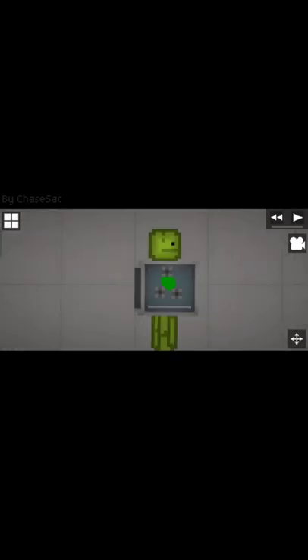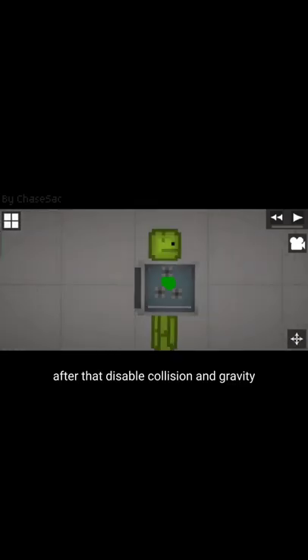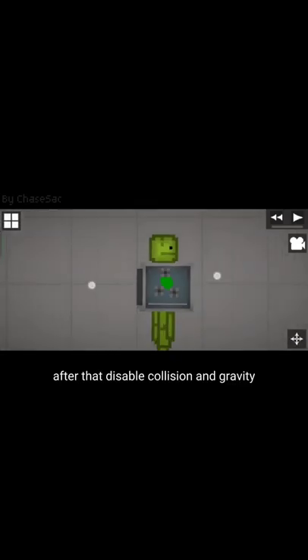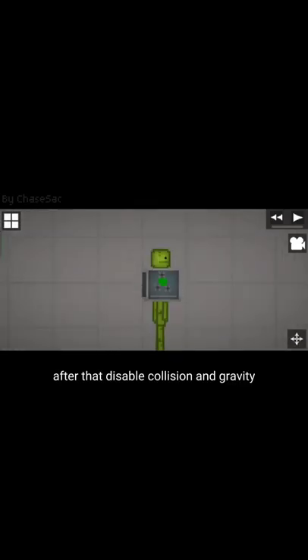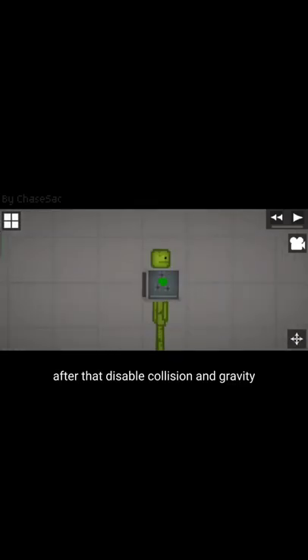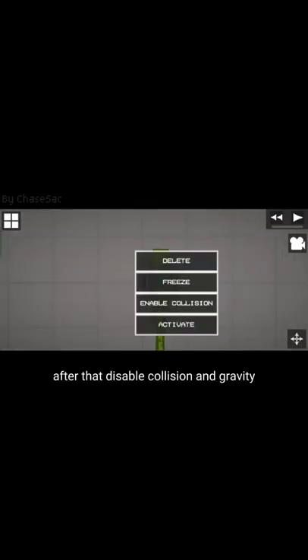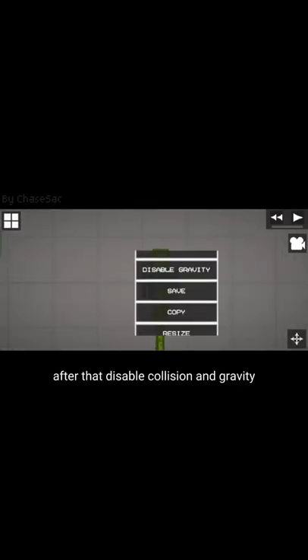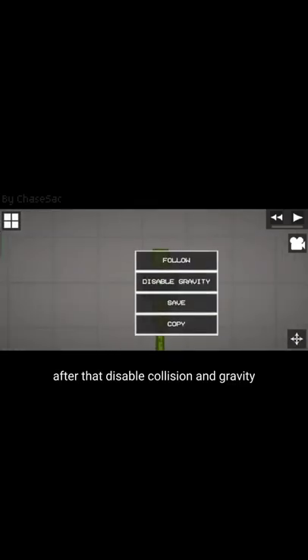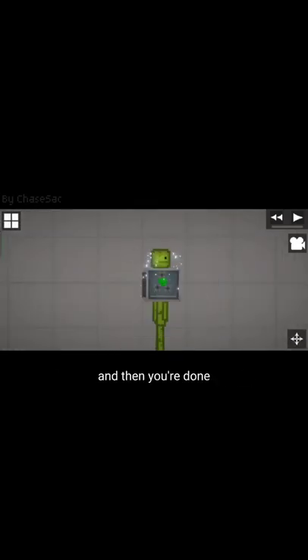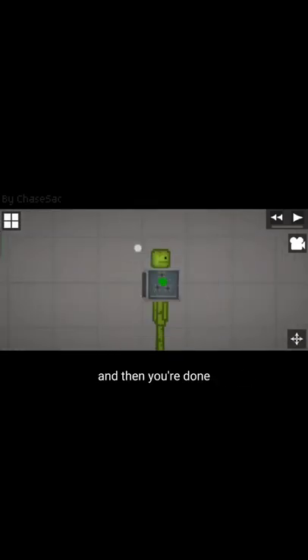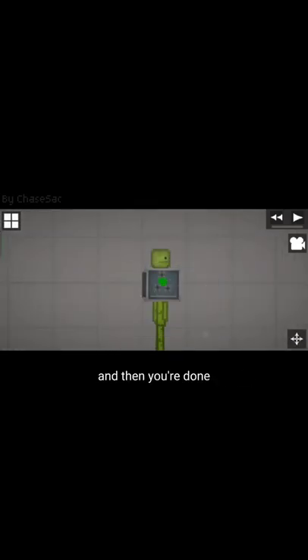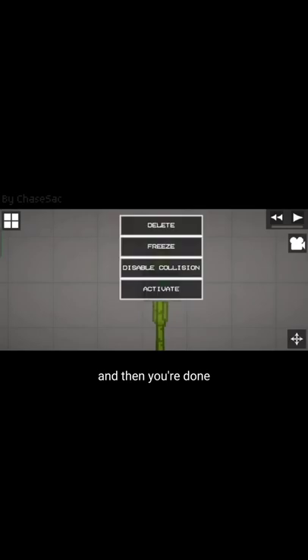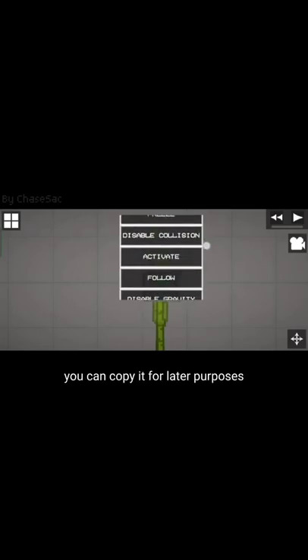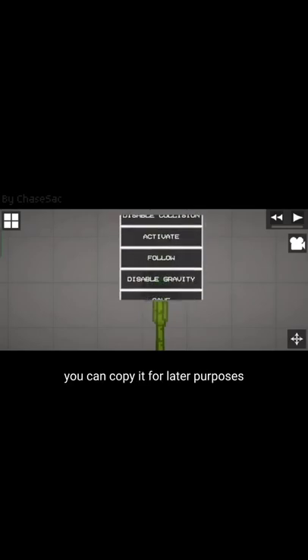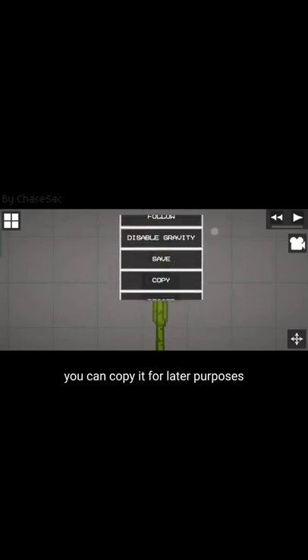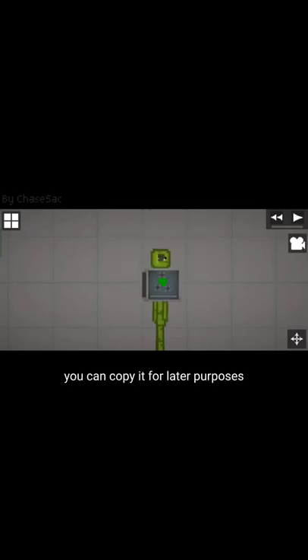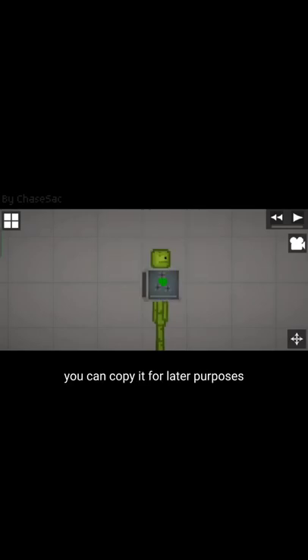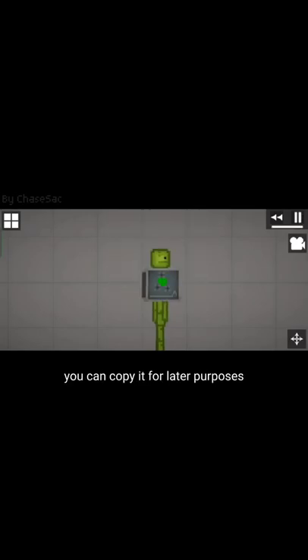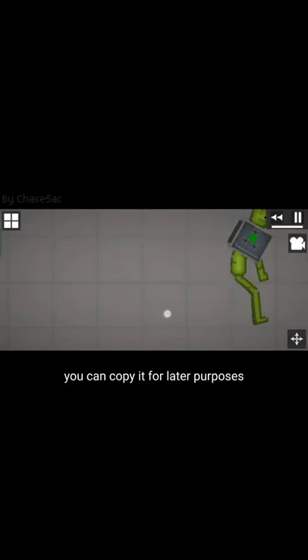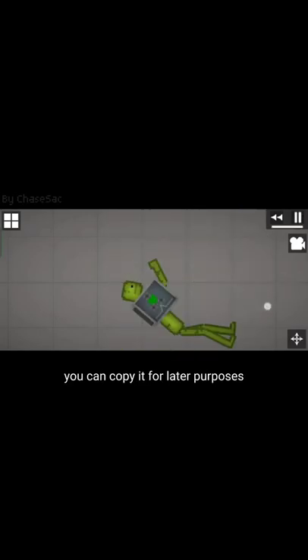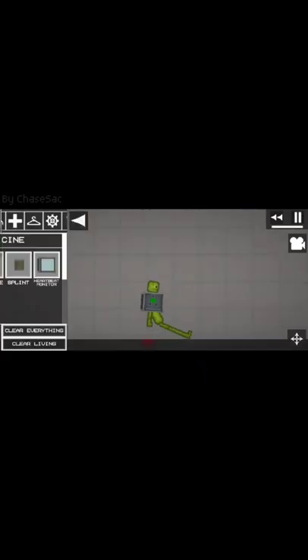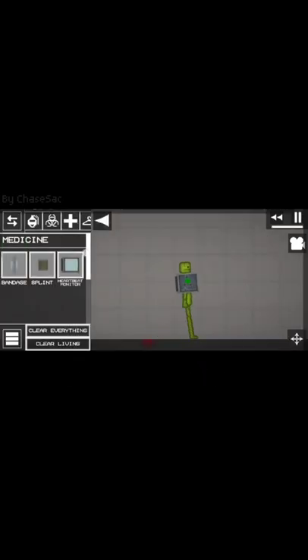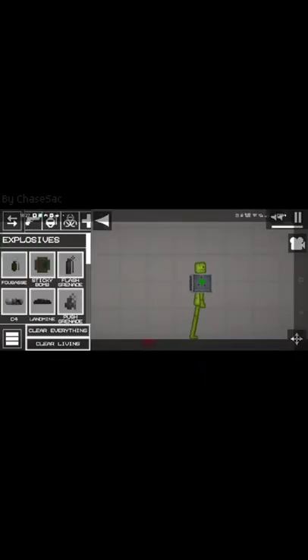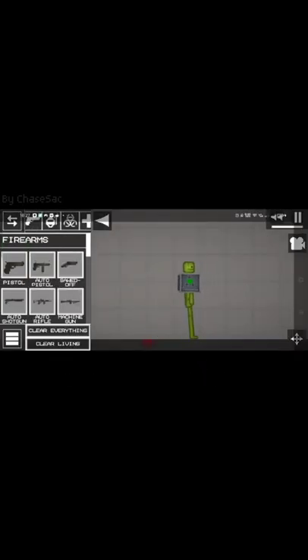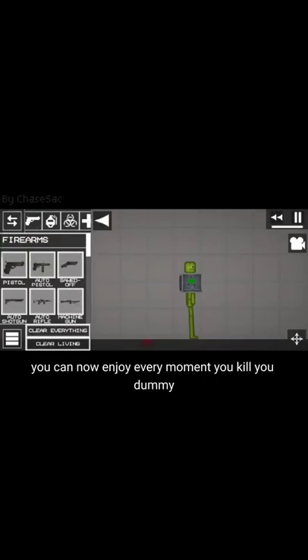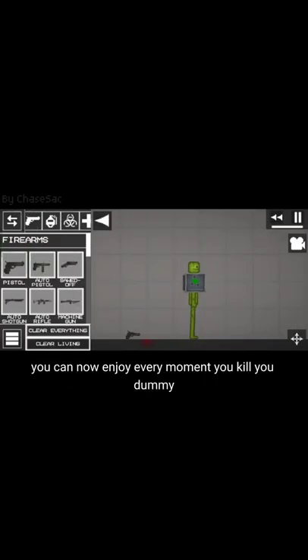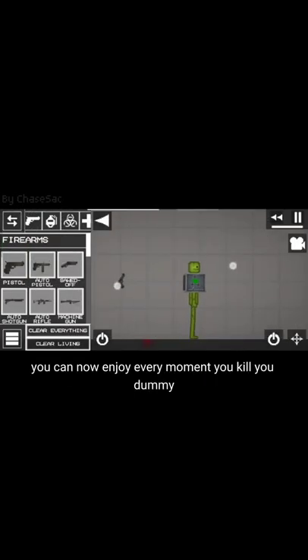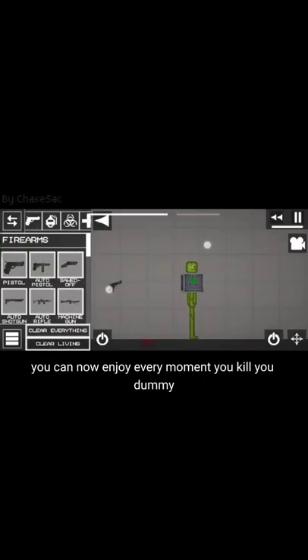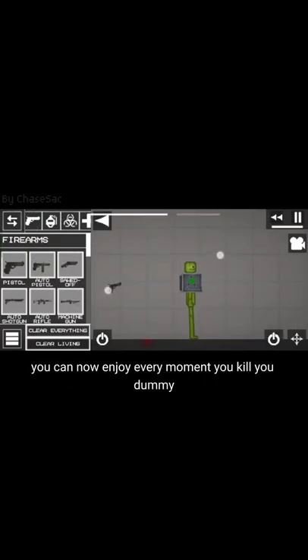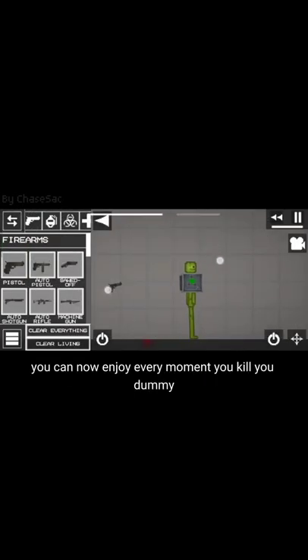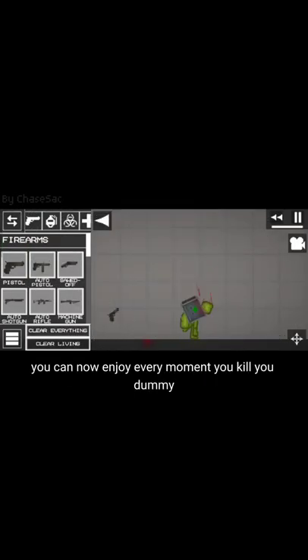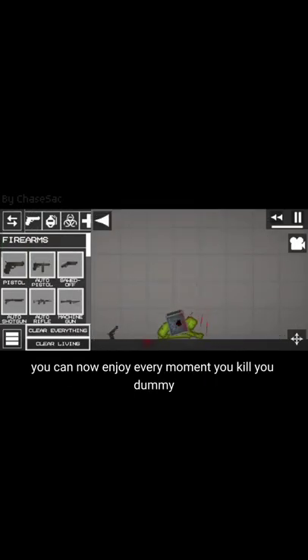After that, disable collision and gravity, and then you're done. You can copy it for later purposes. You can now enjoy every moment you kill your dummy.